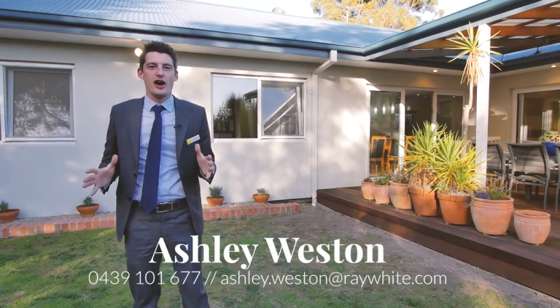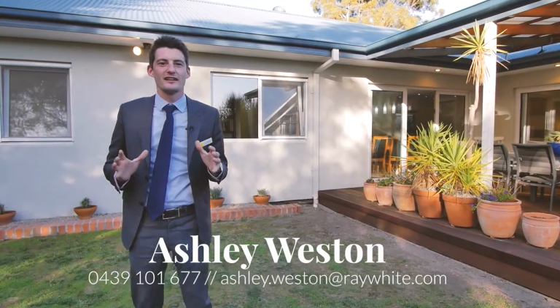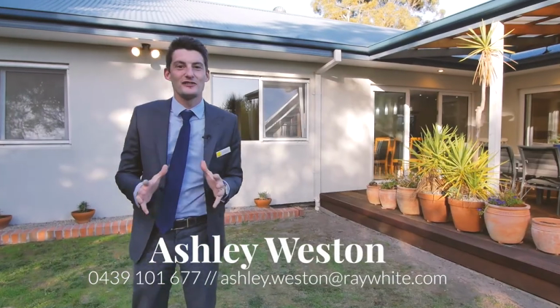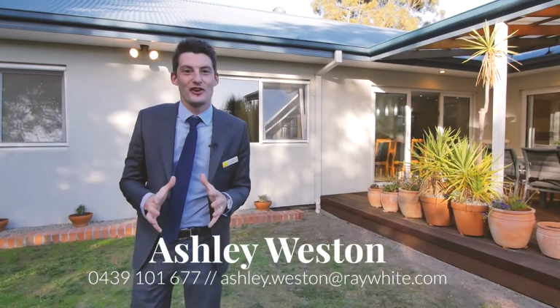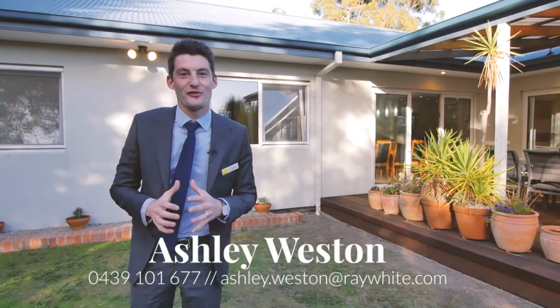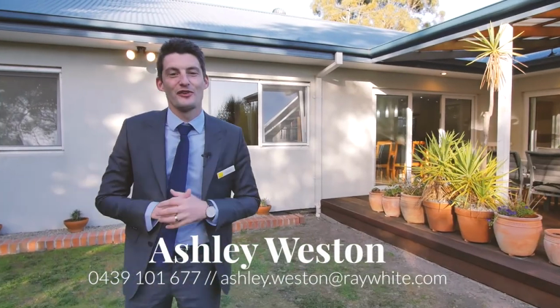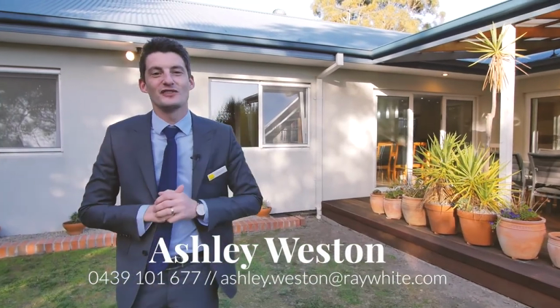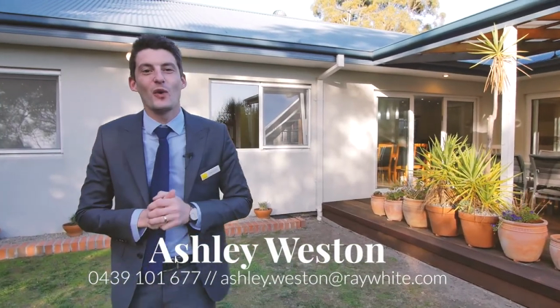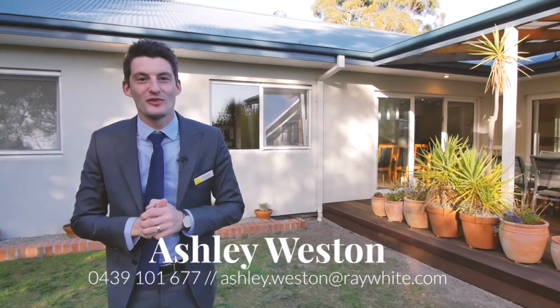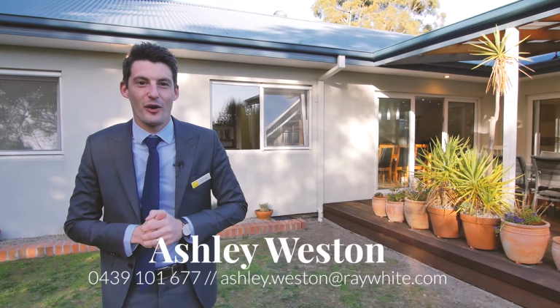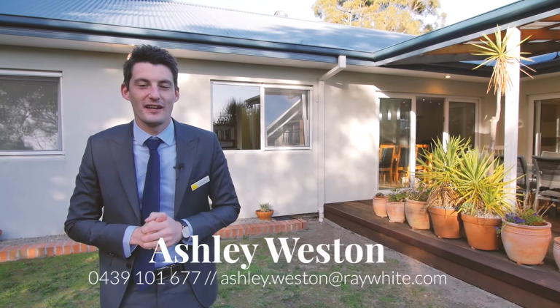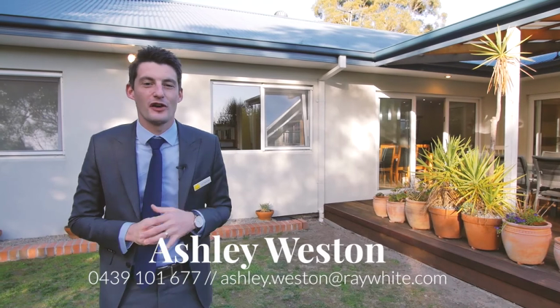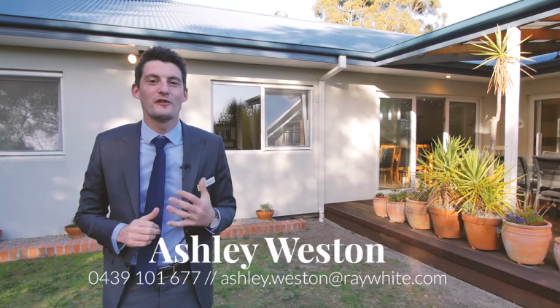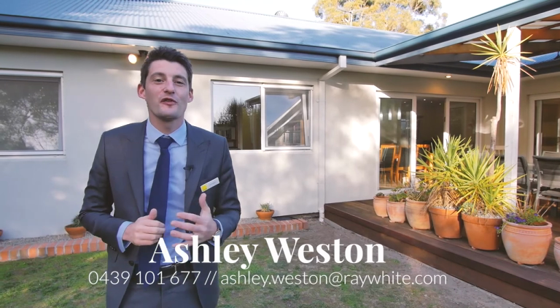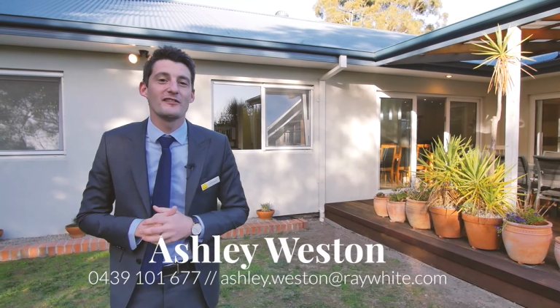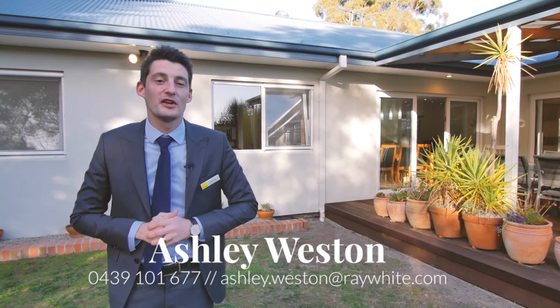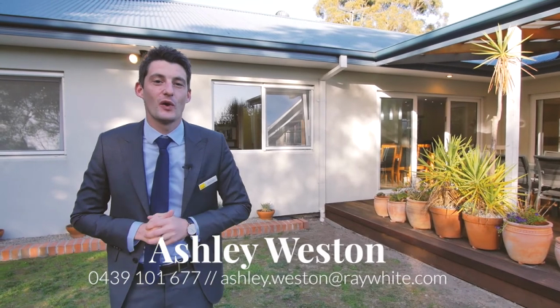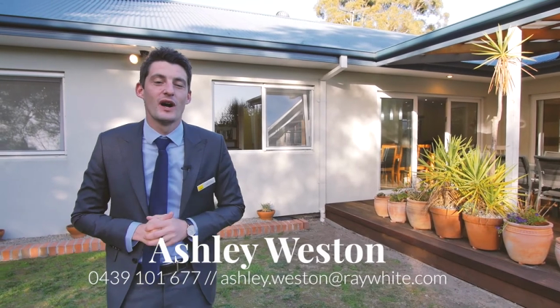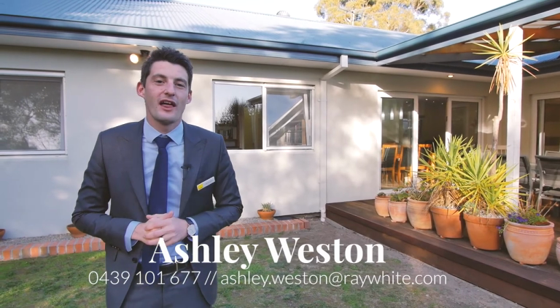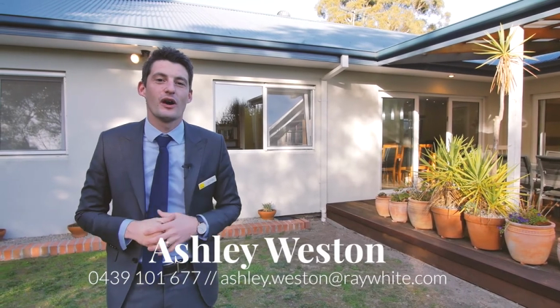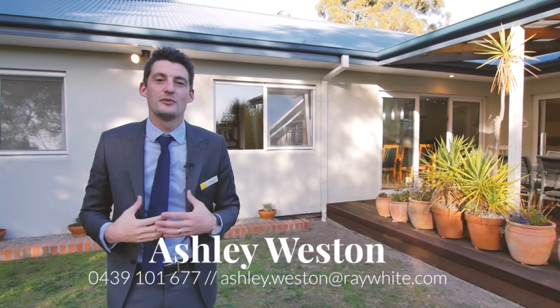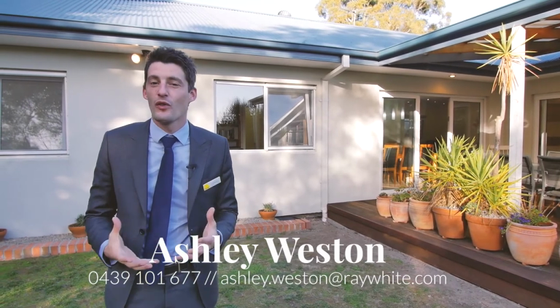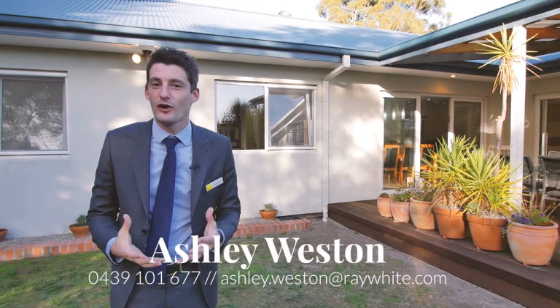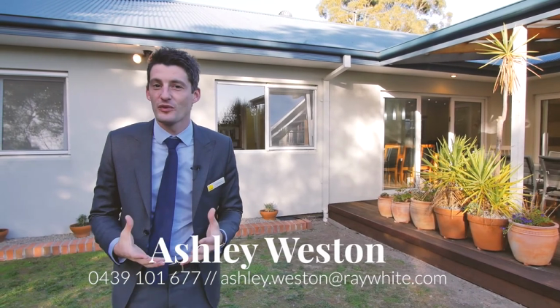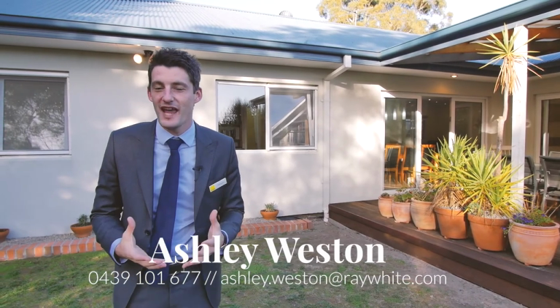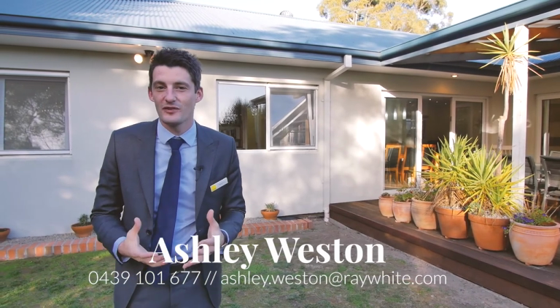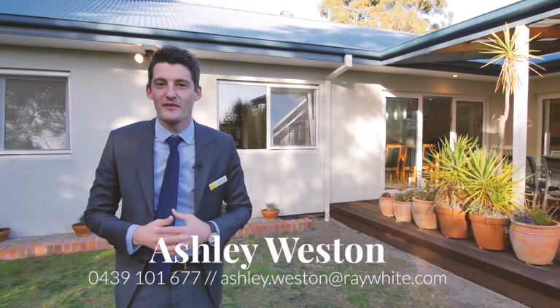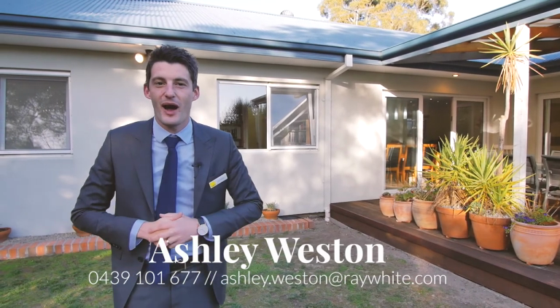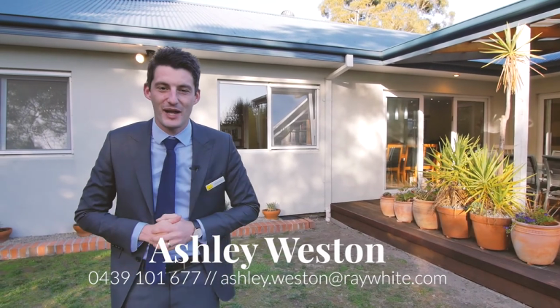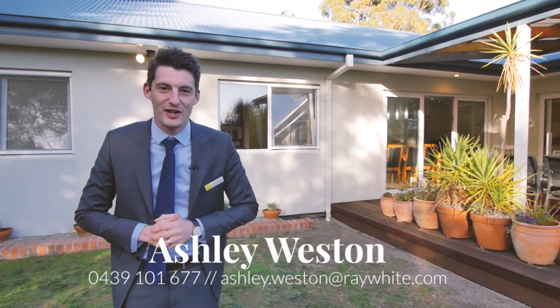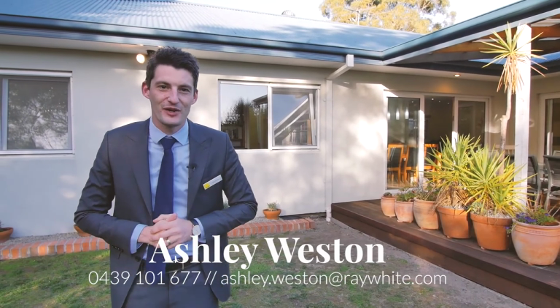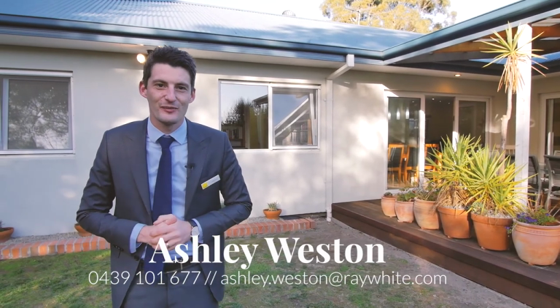I'd love to show you through this awesome property, so feel free to give me a call, or you're more than welcome to attend one of our upcoming open homes.